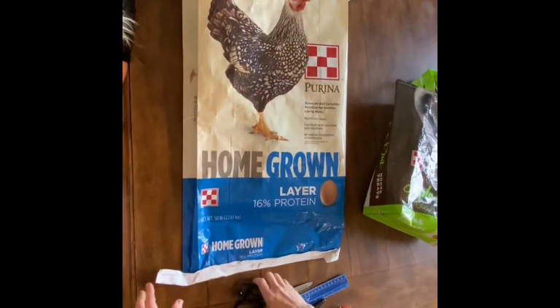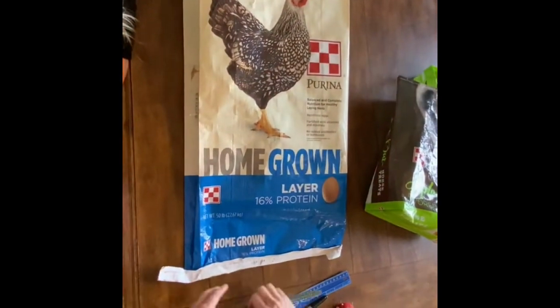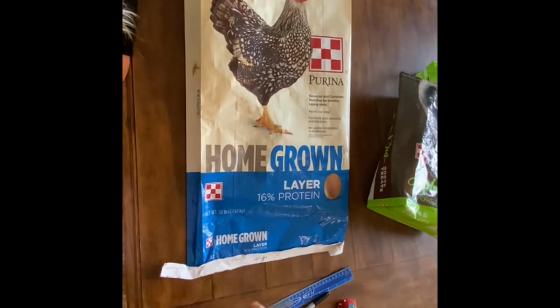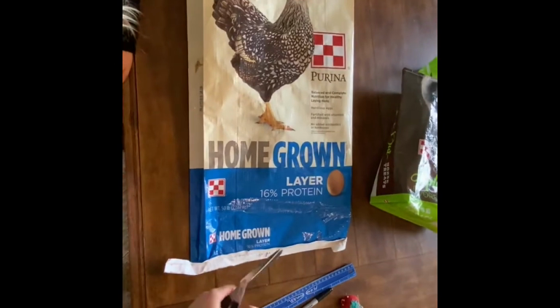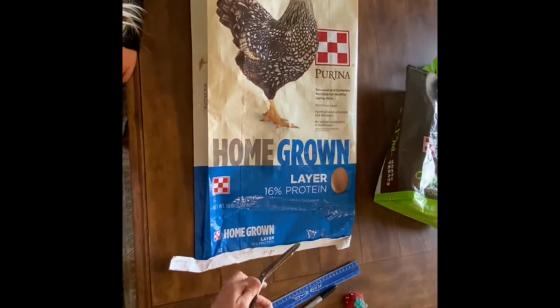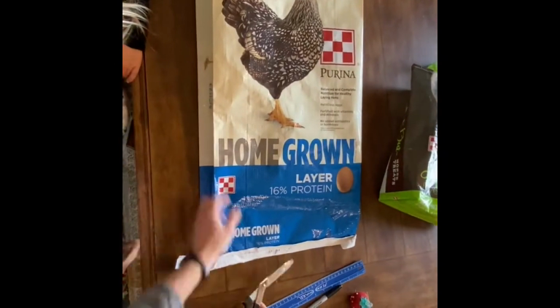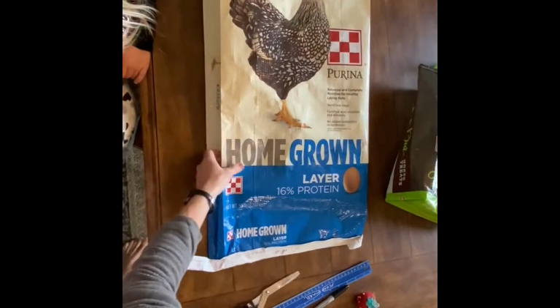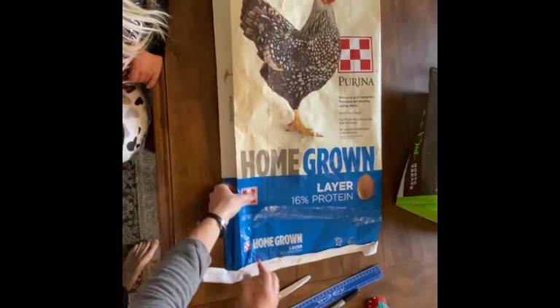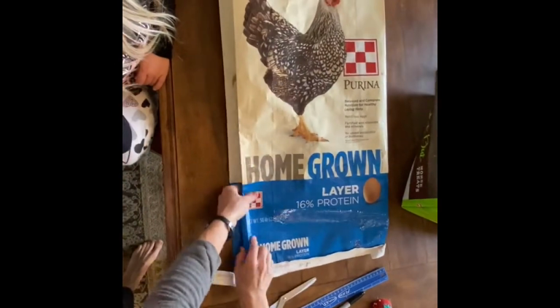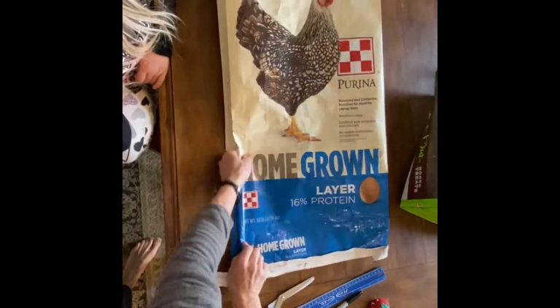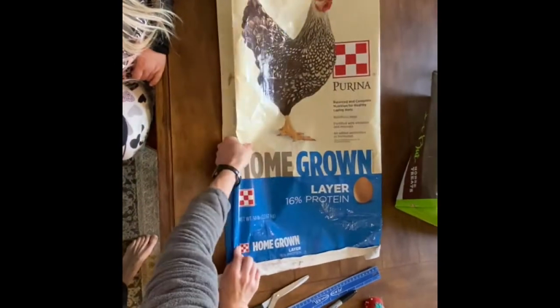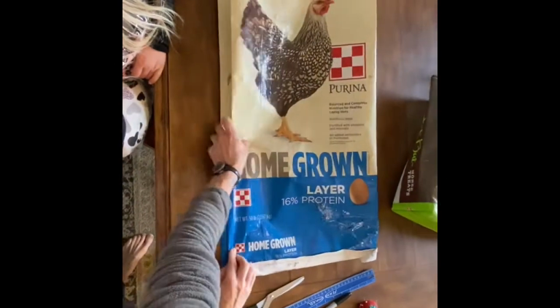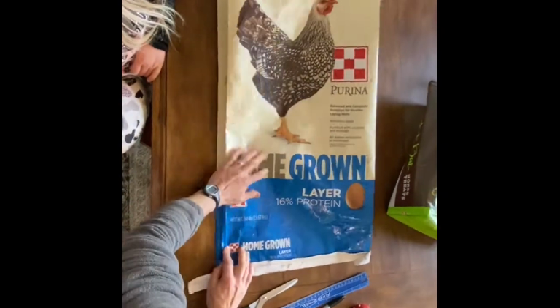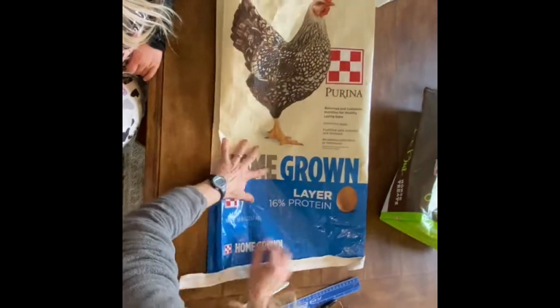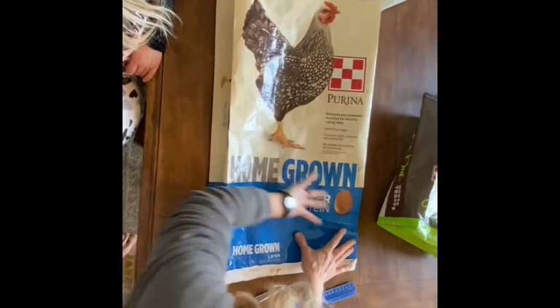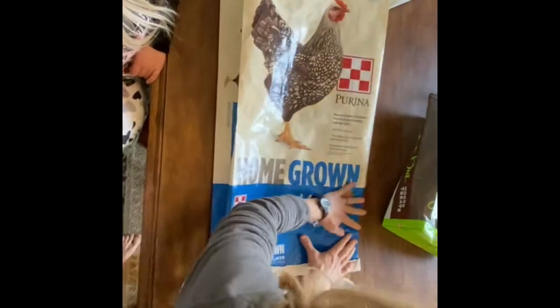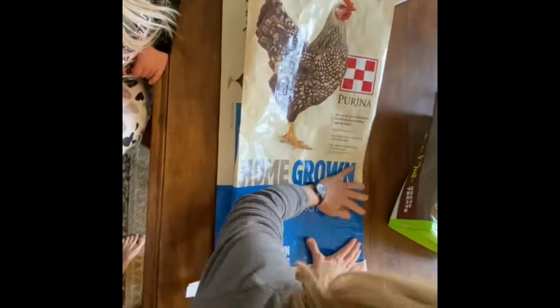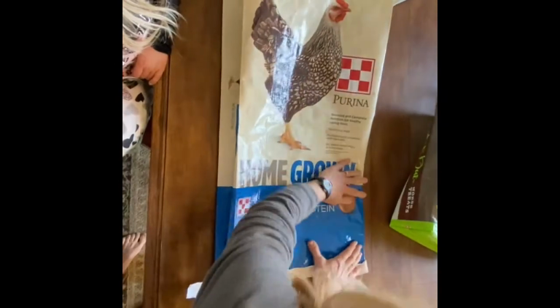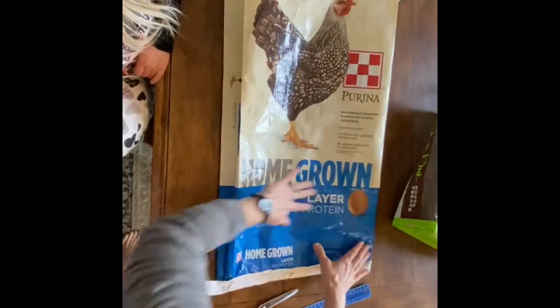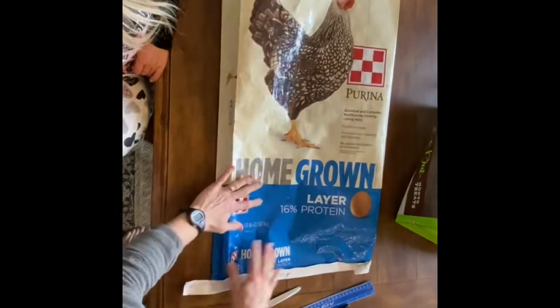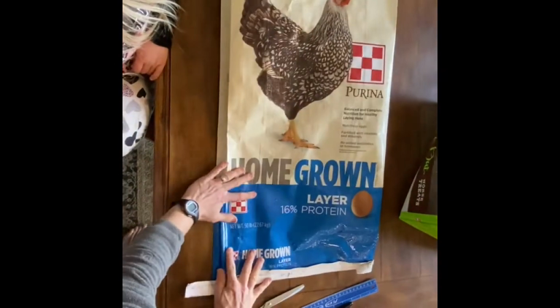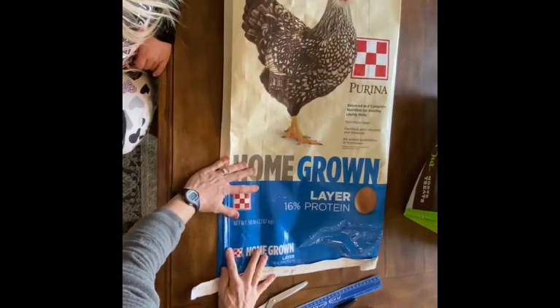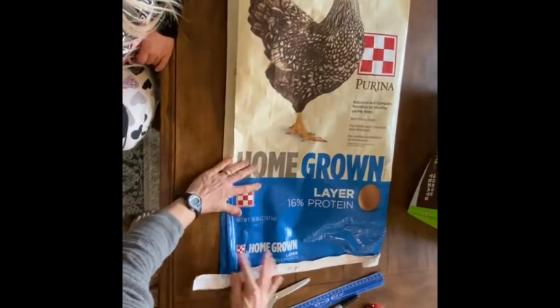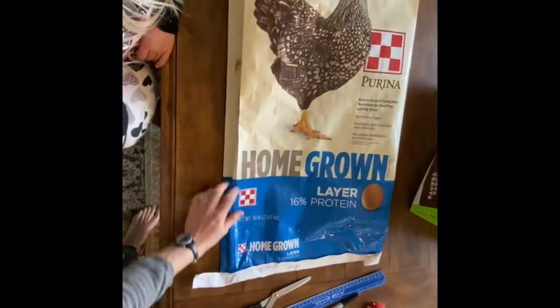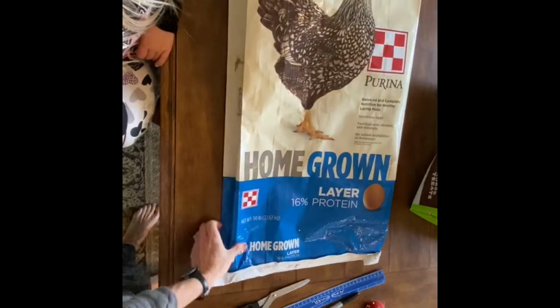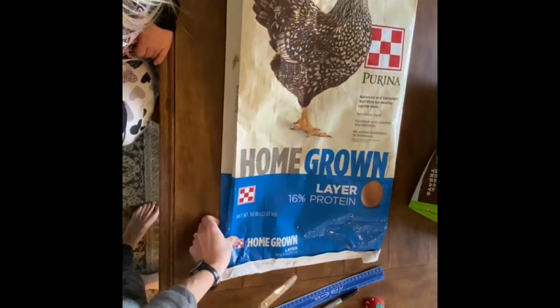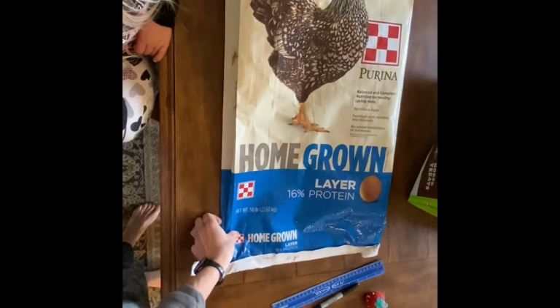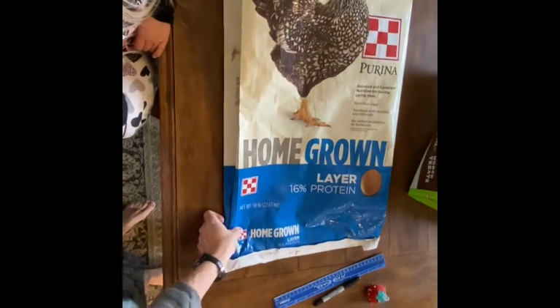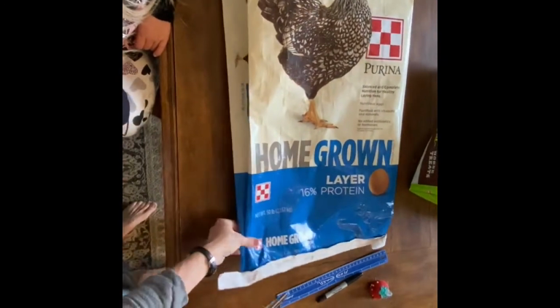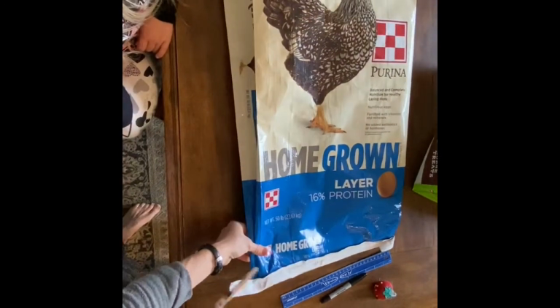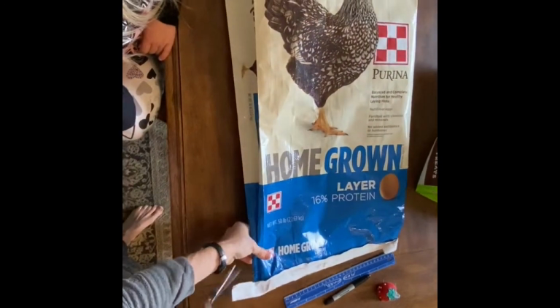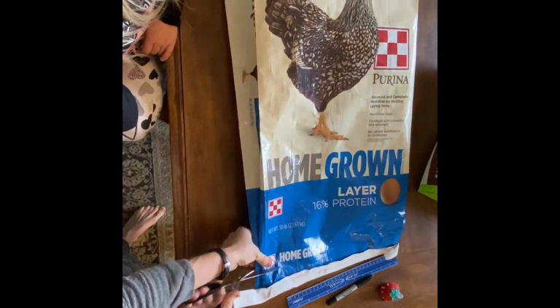First, what you're going to do is just flatten it out as much as possible. This one doesn't fold perfectly. And you're going to cut off the bottom.